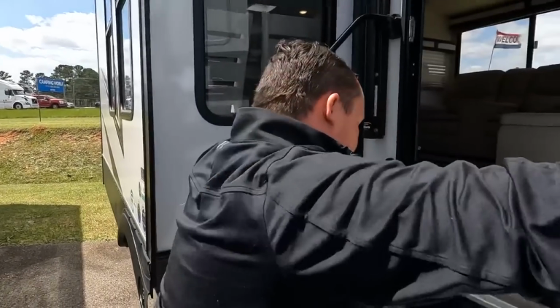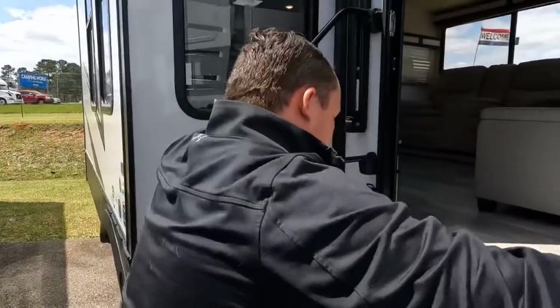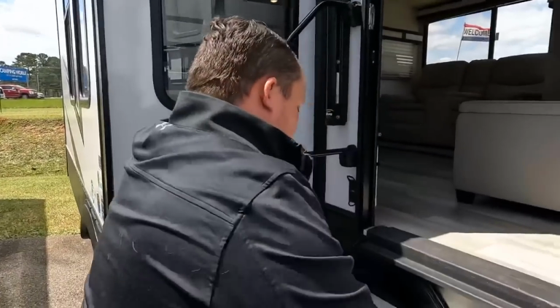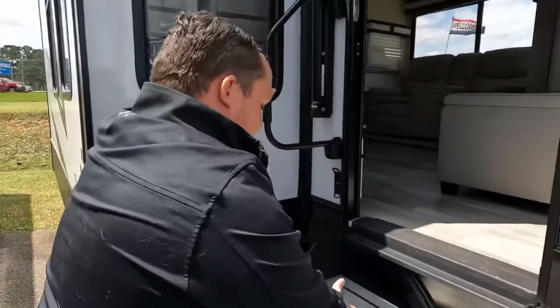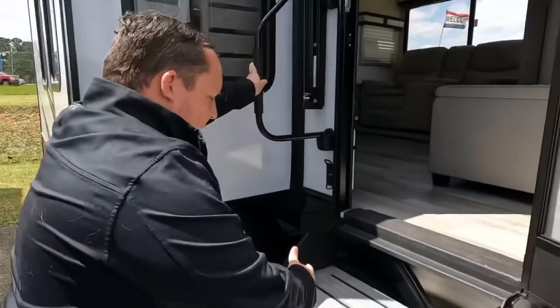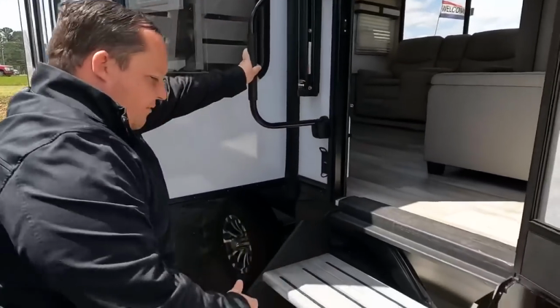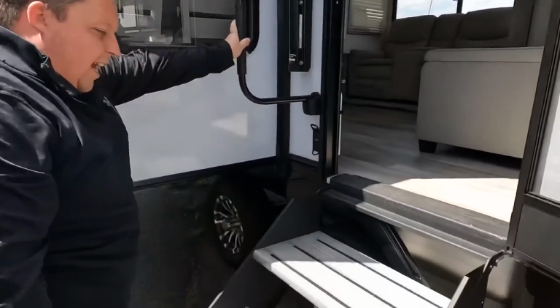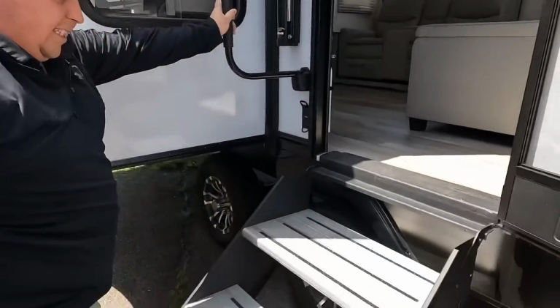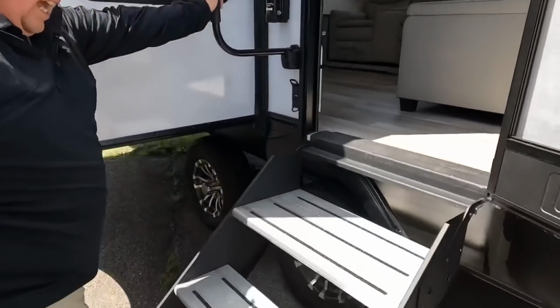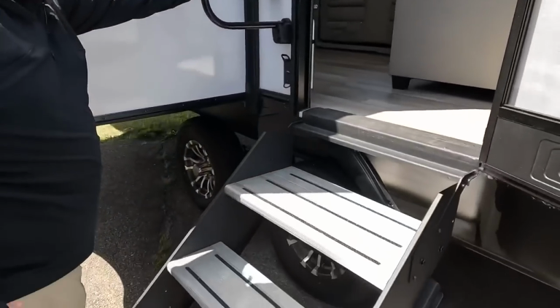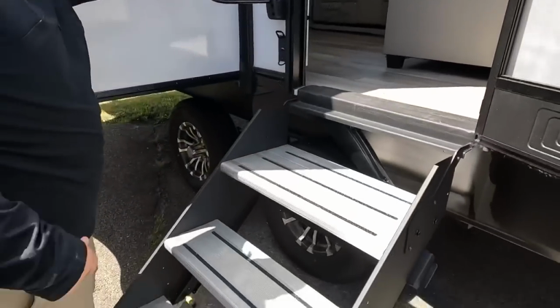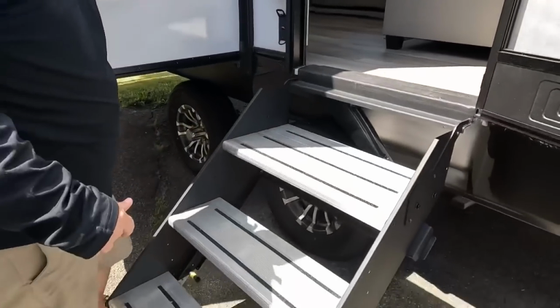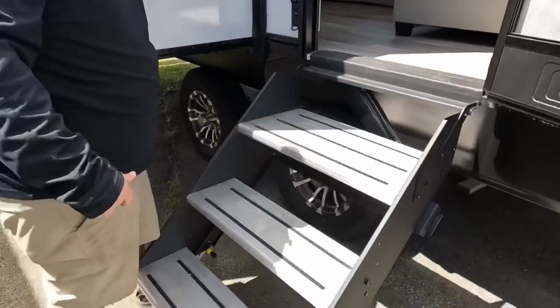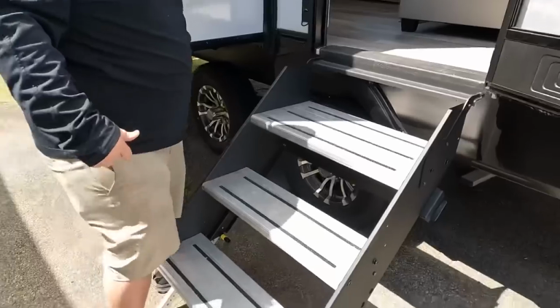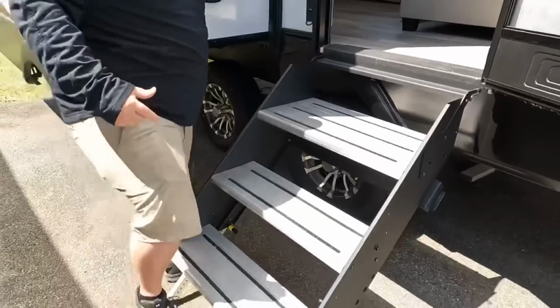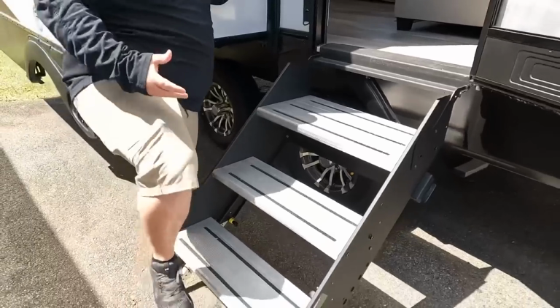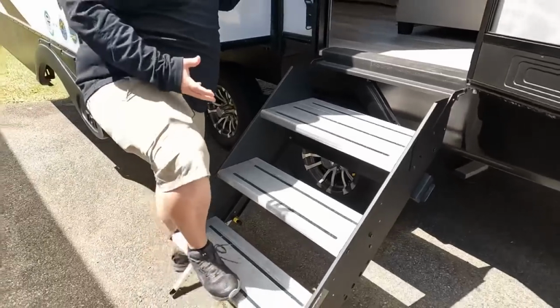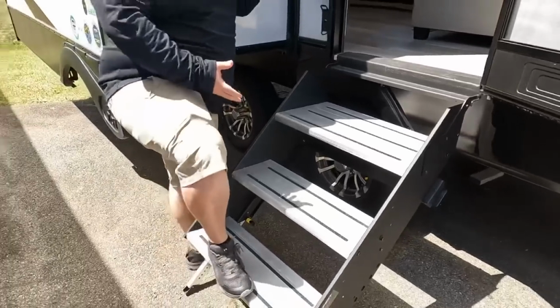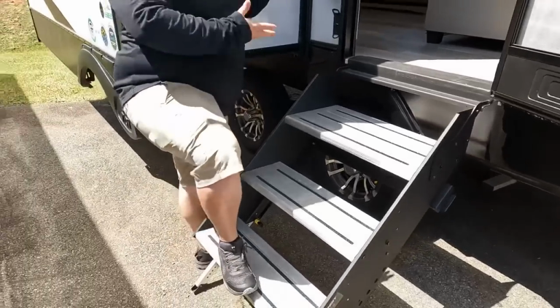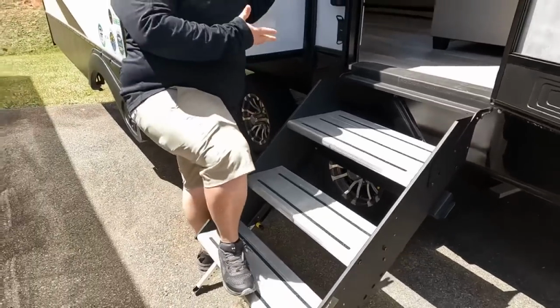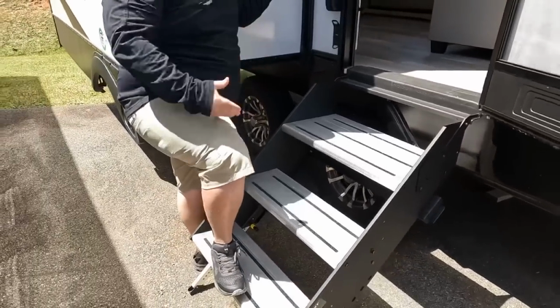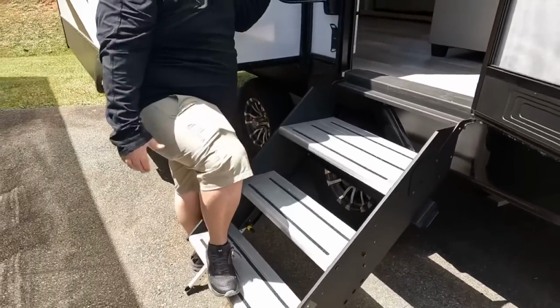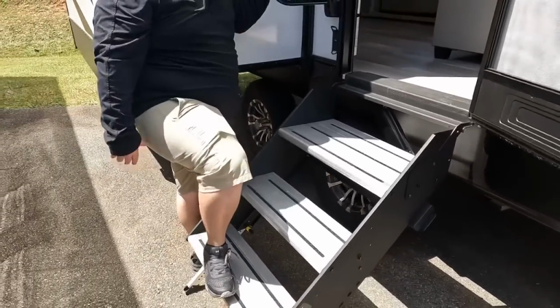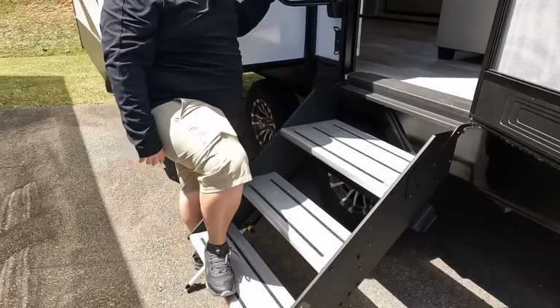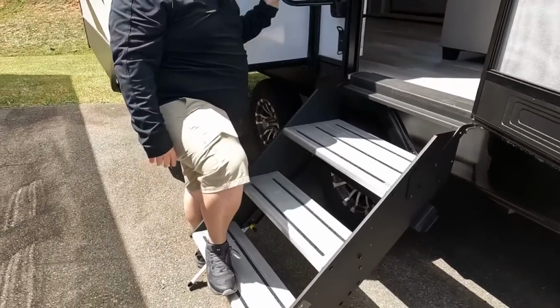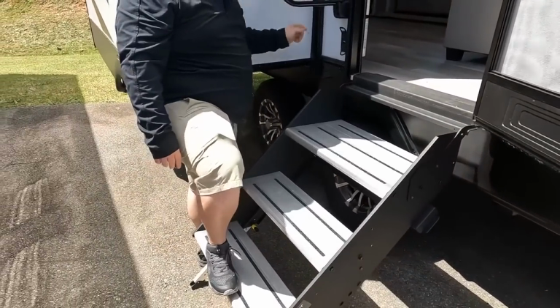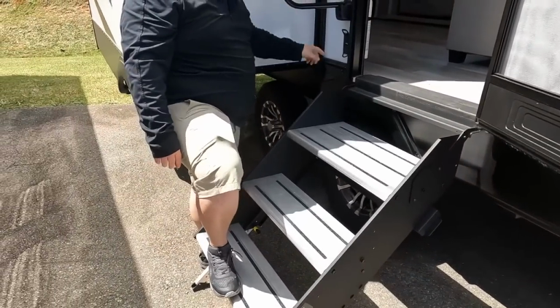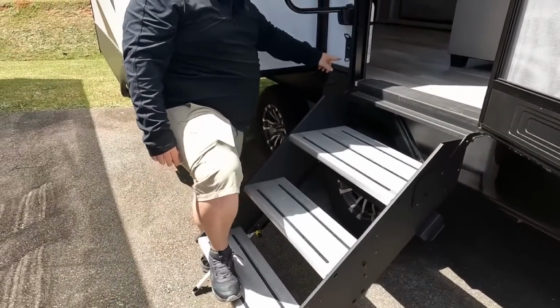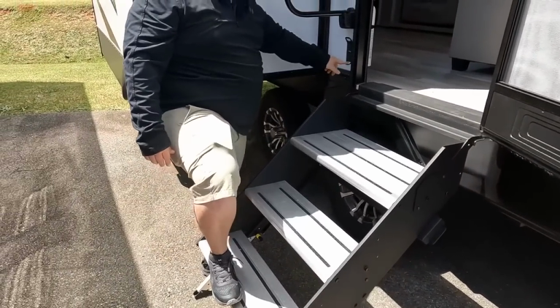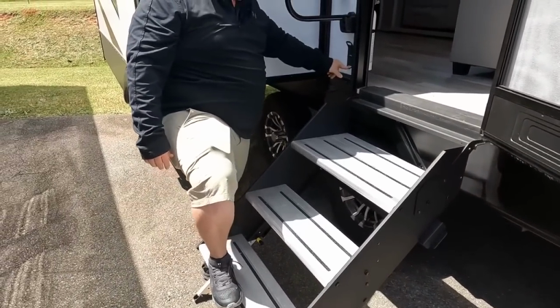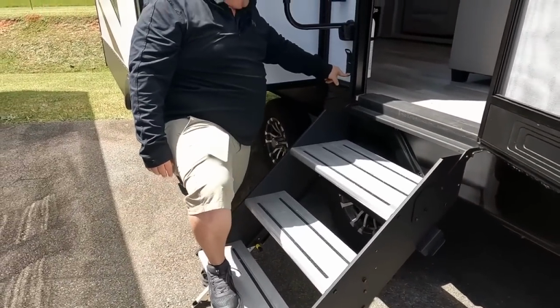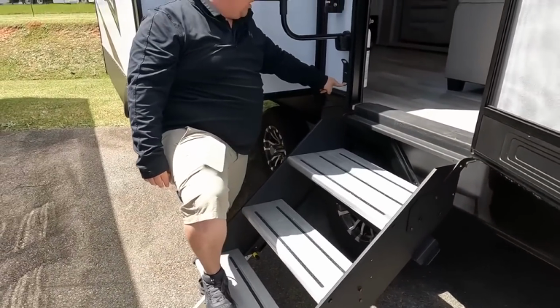We do have nice solid steps here to get in and out of the travel trailer, and there's another place to leash up your pet as well.